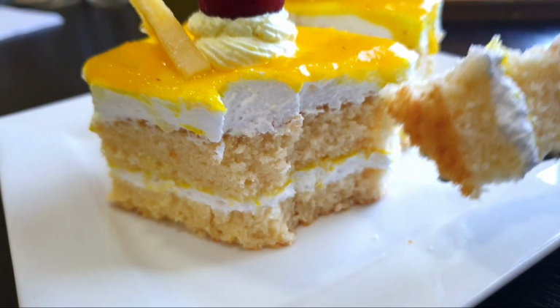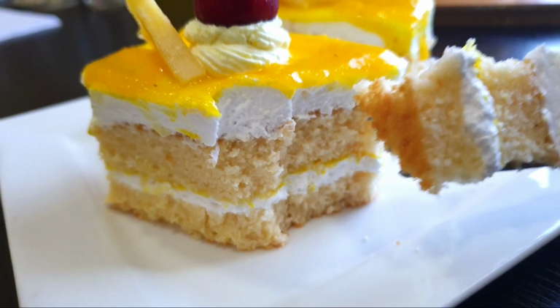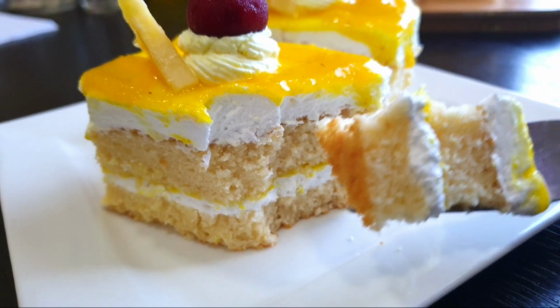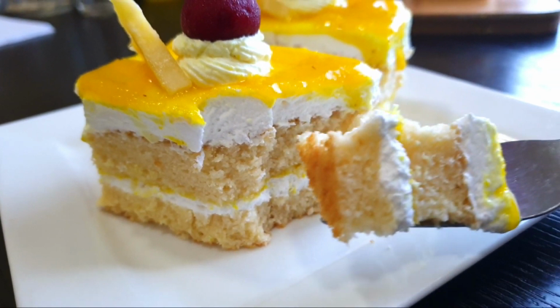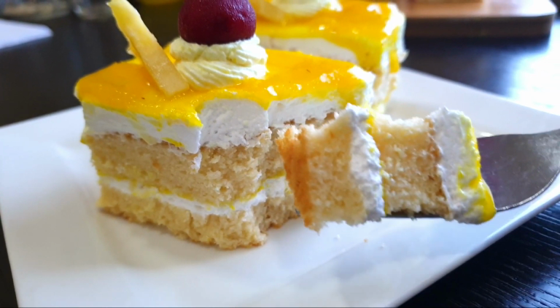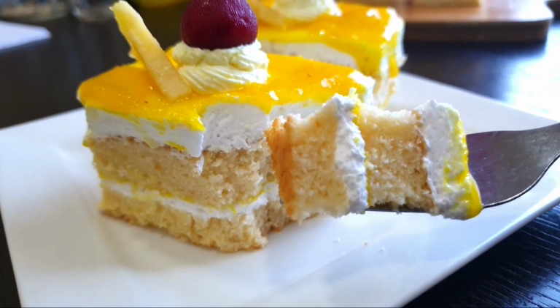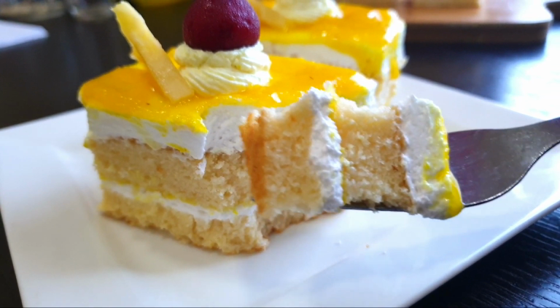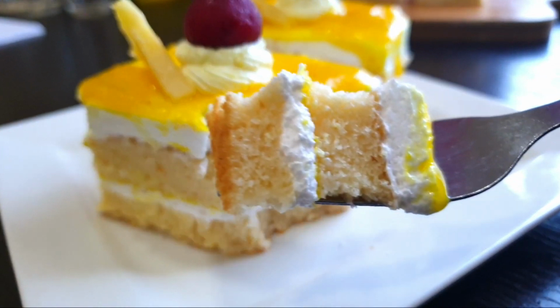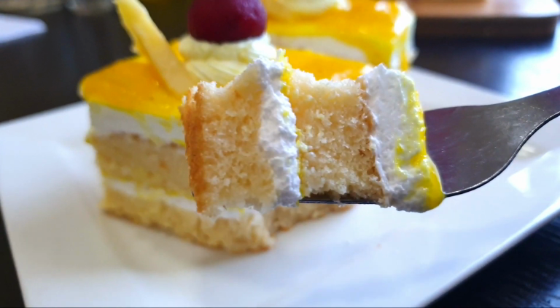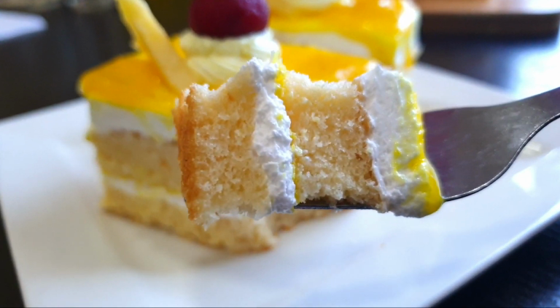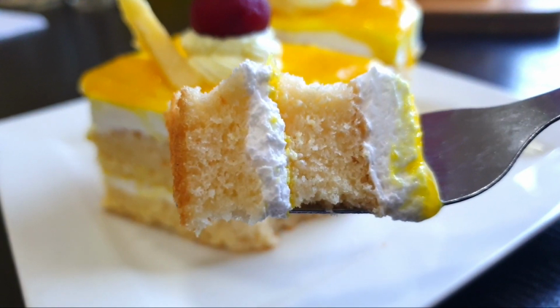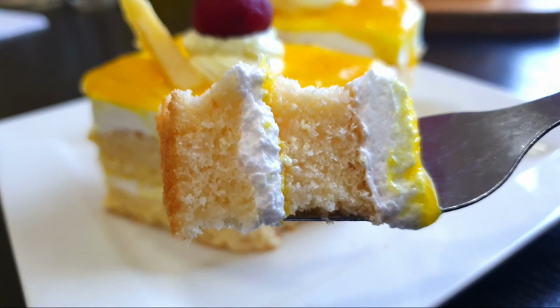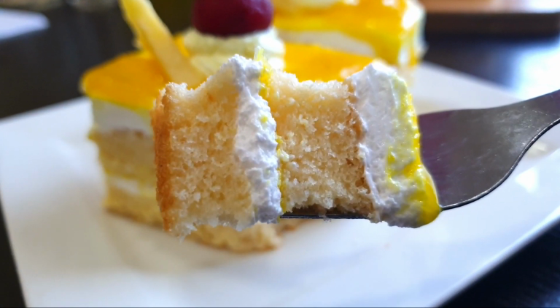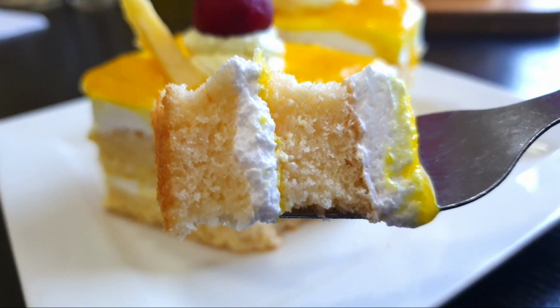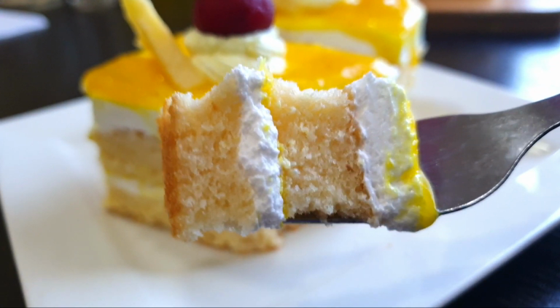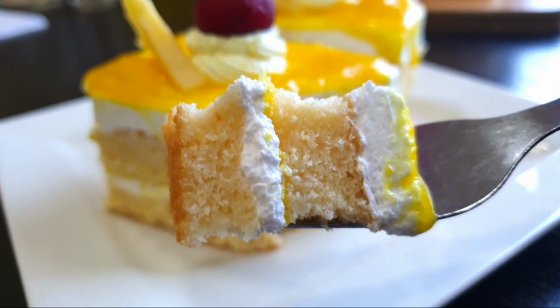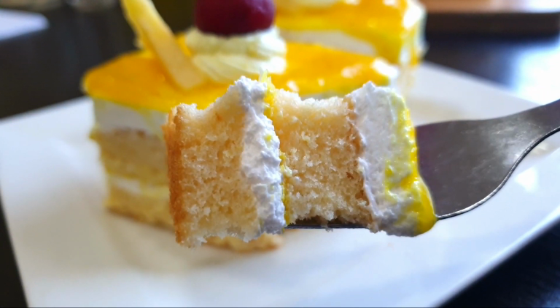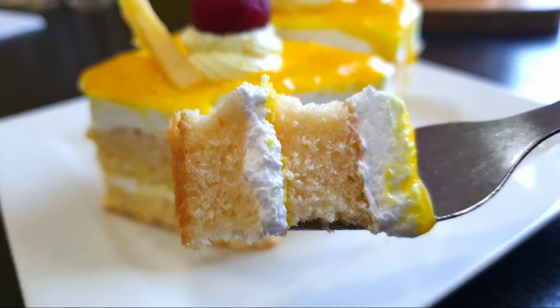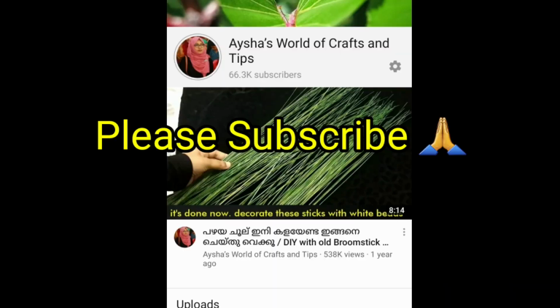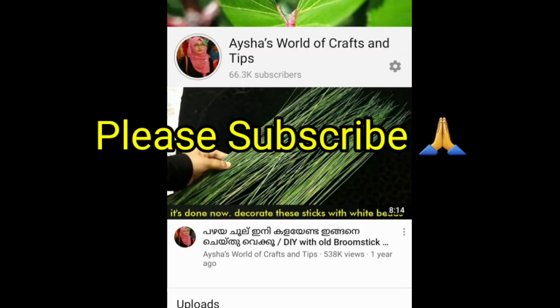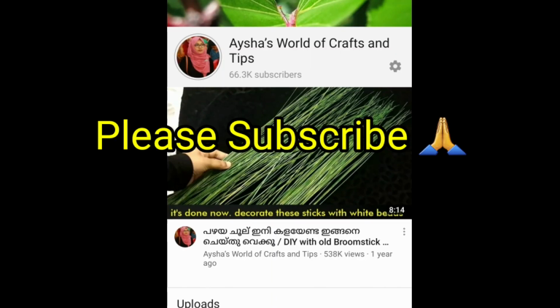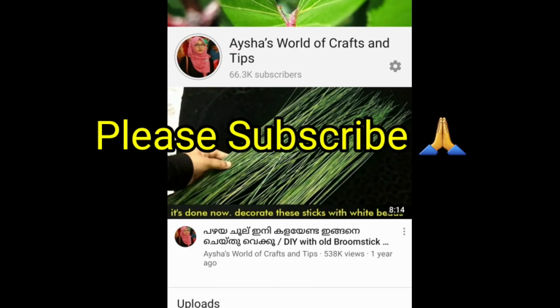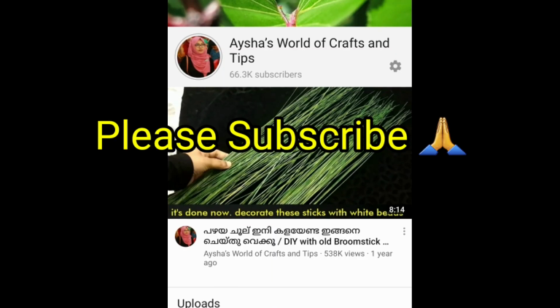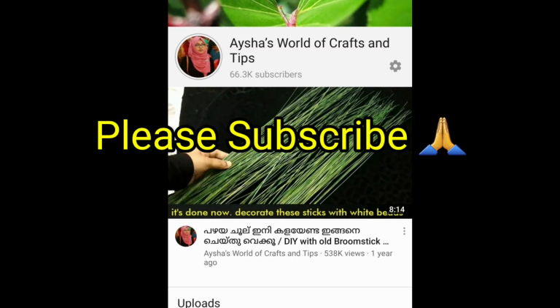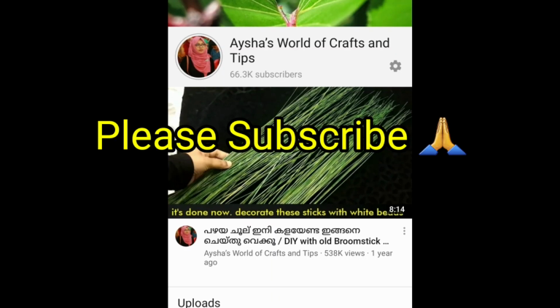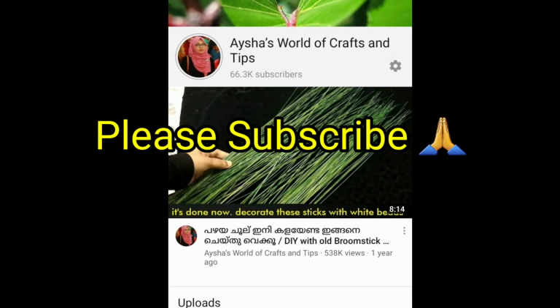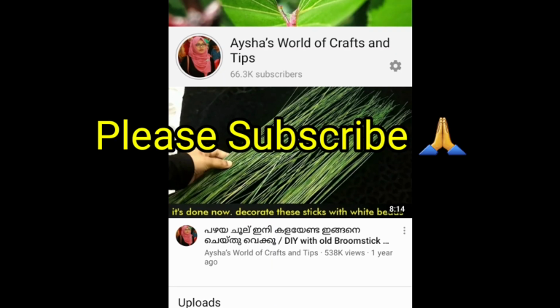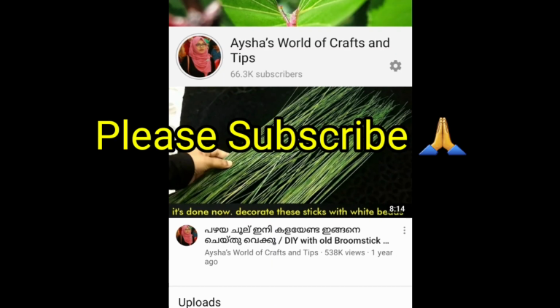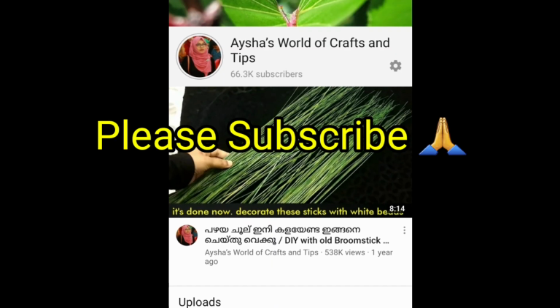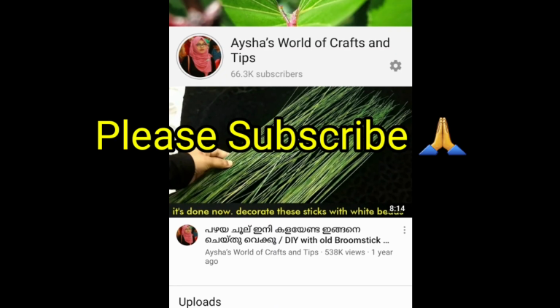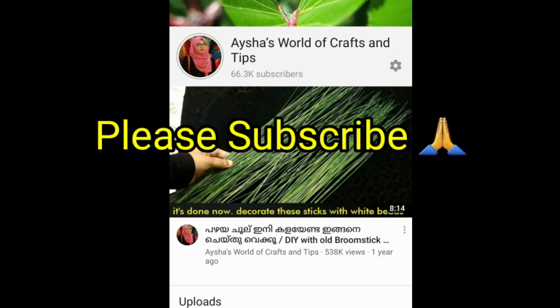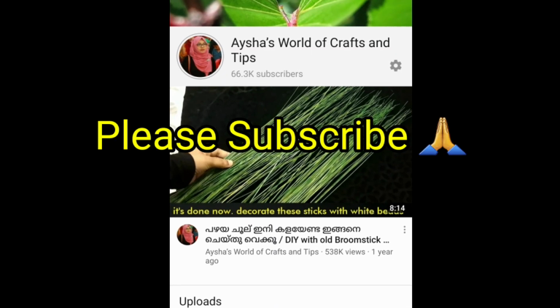I uploaded a detailed recipe on Aishos Kitchen channel. Subscribe to this channel.